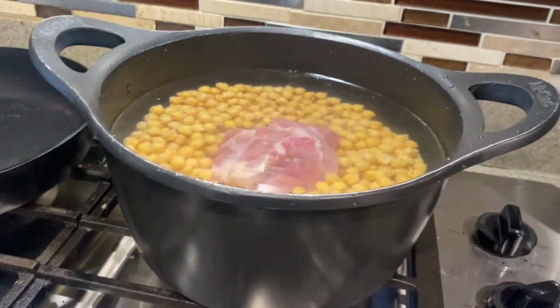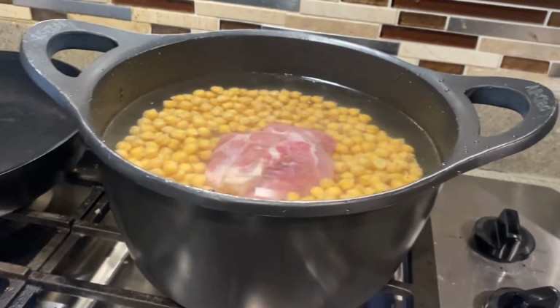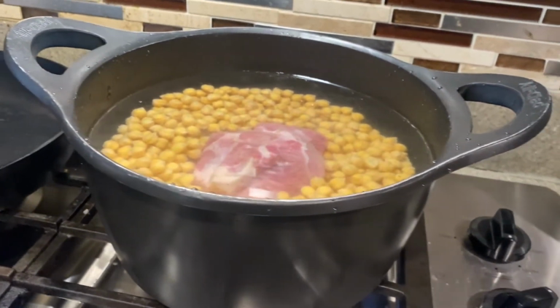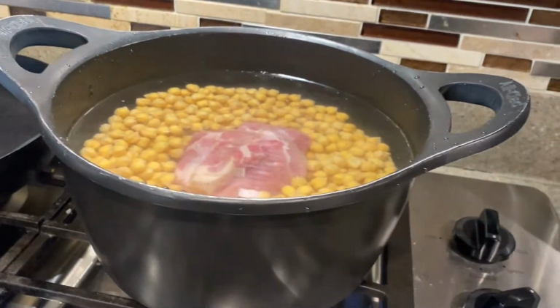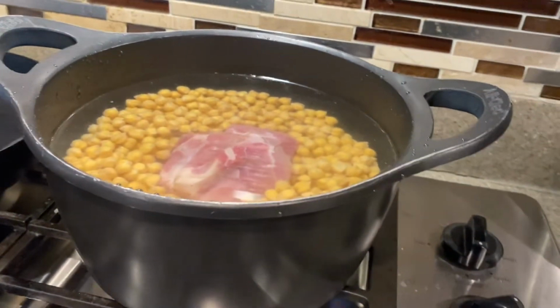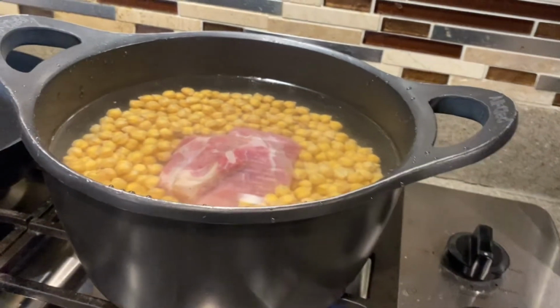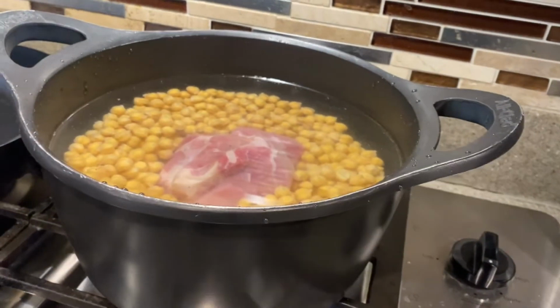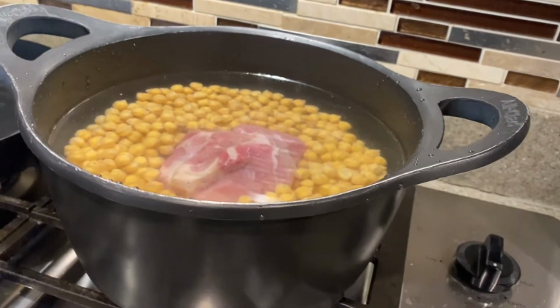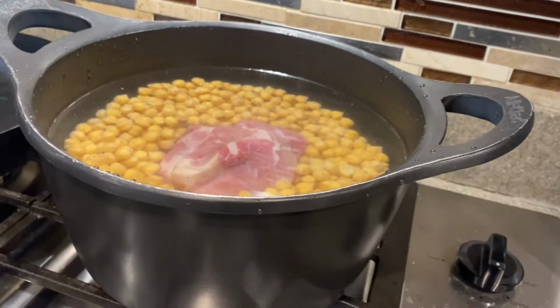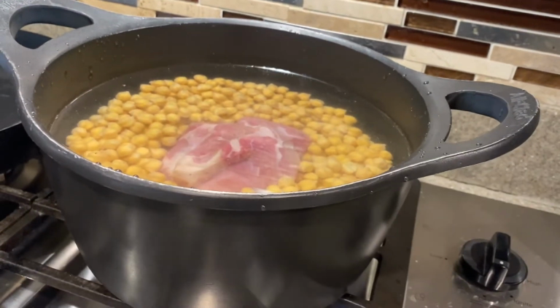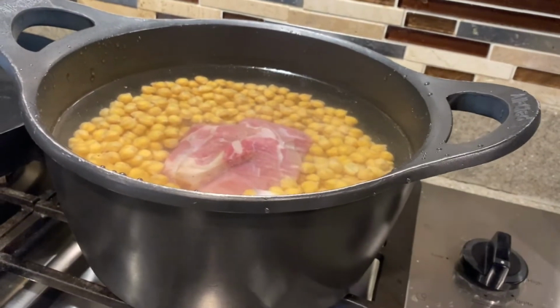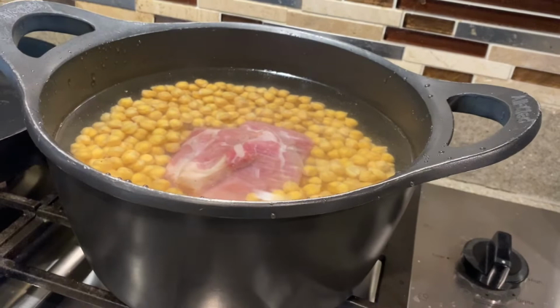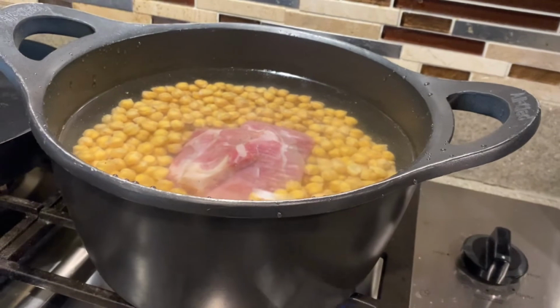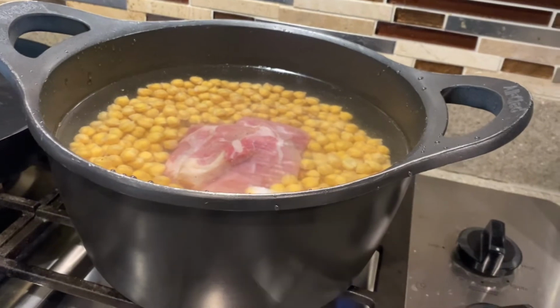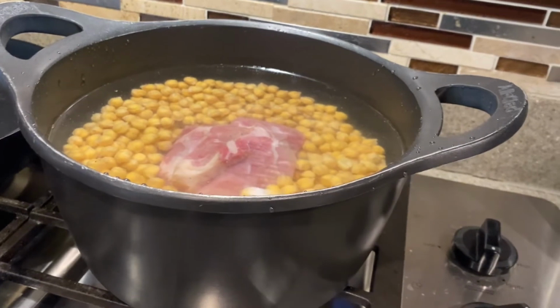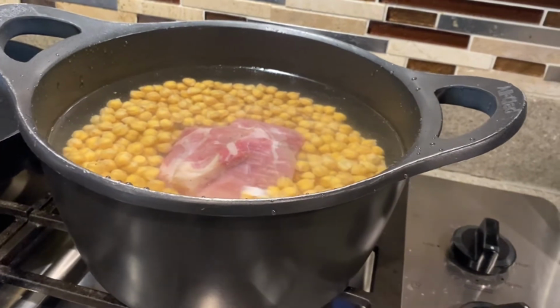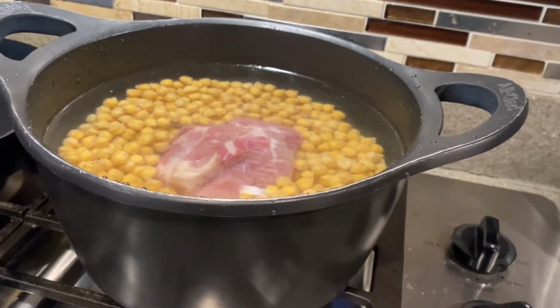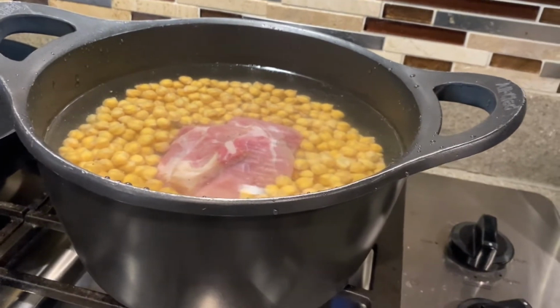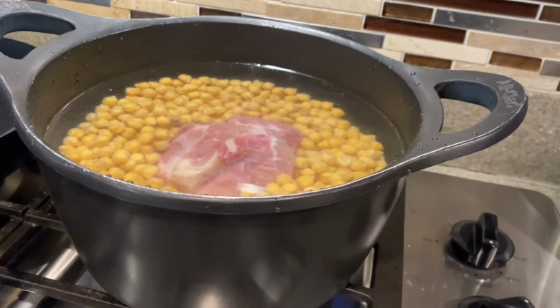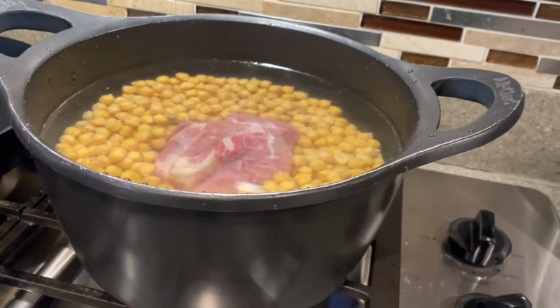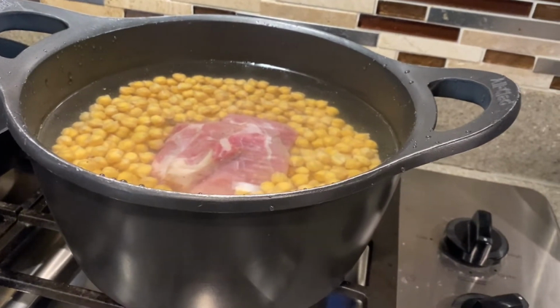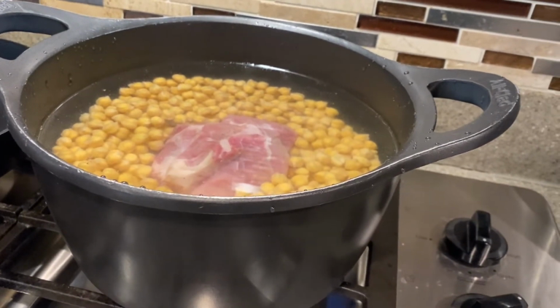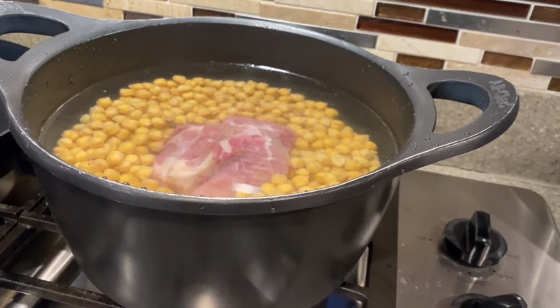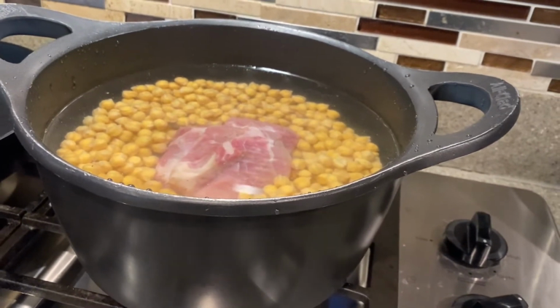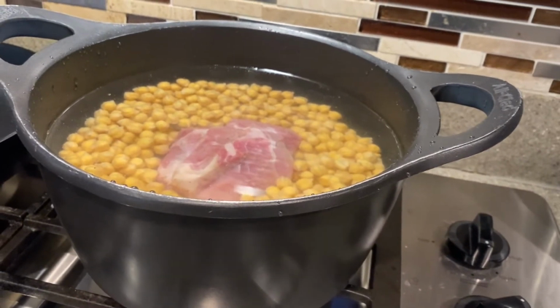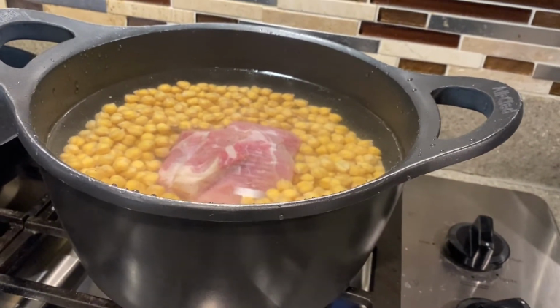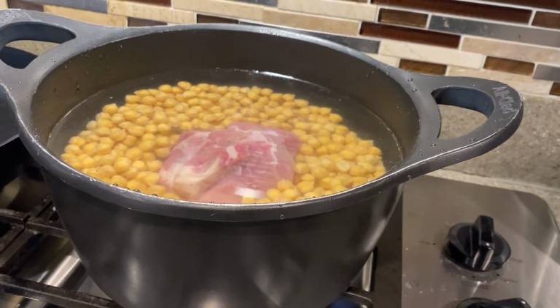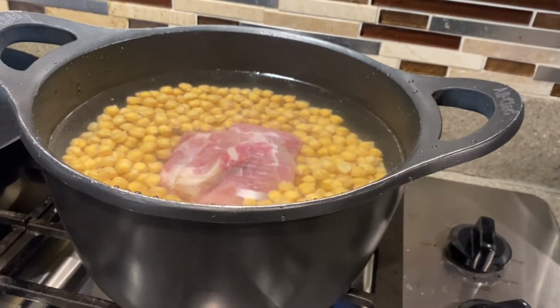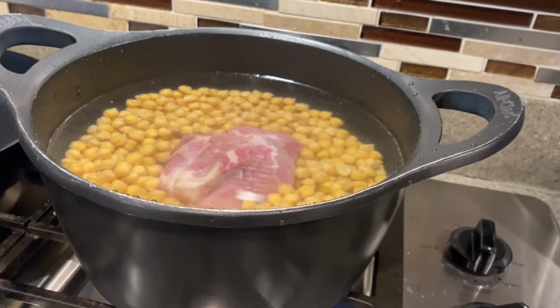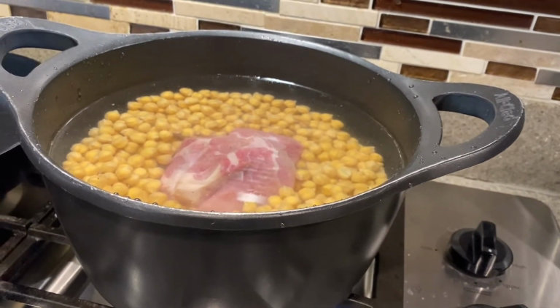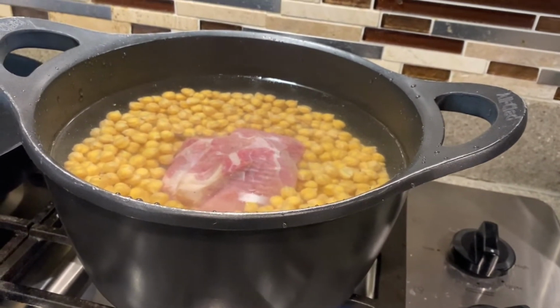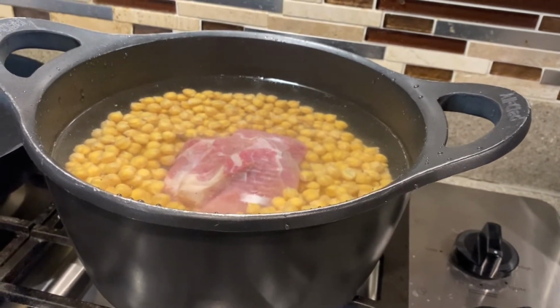It takes a little while to boil, and then once it boils you're going to reduce it to low and simmer it for an hour and a half. We're going to start this on high until it comes to a boil.